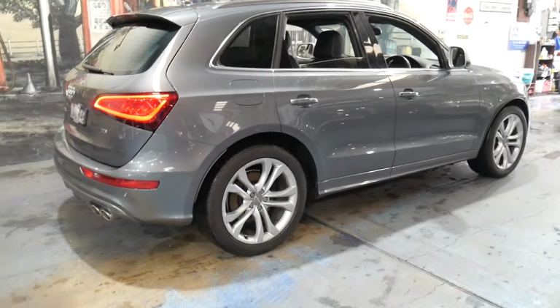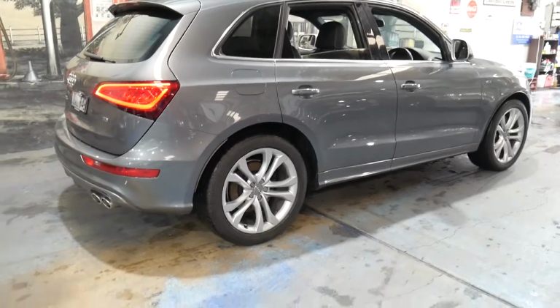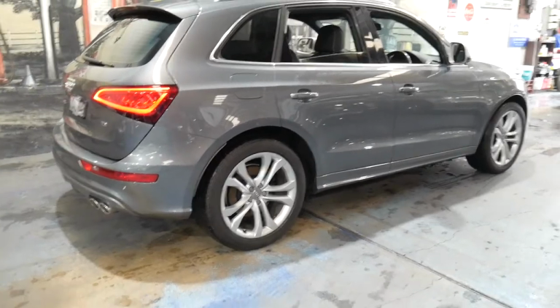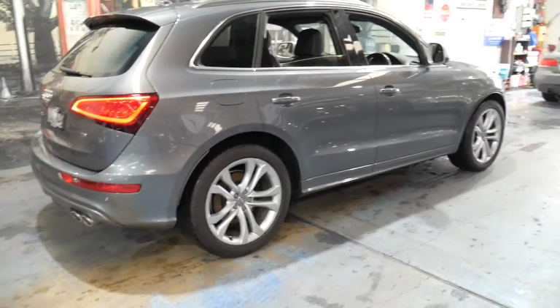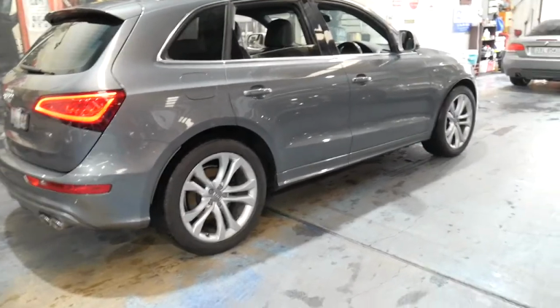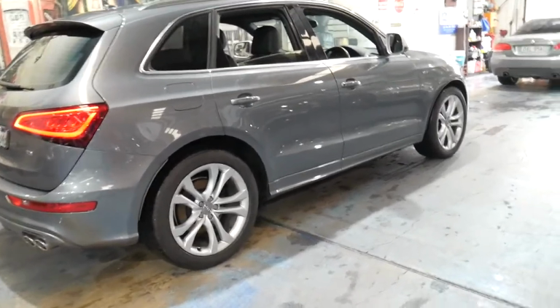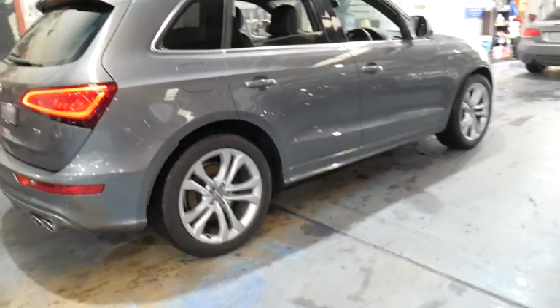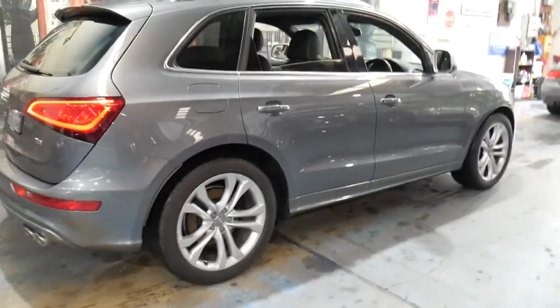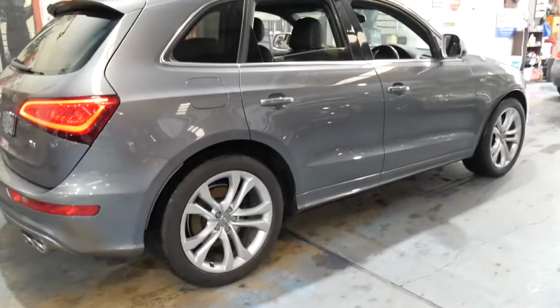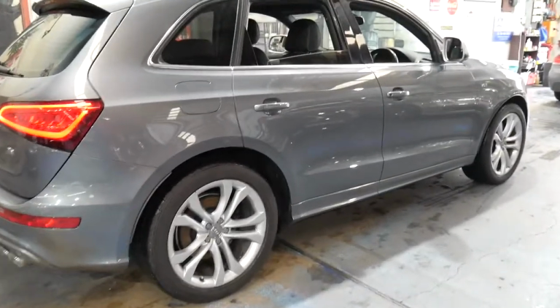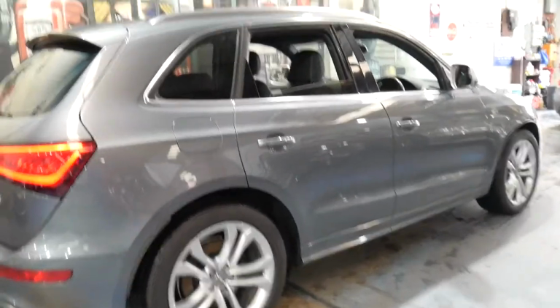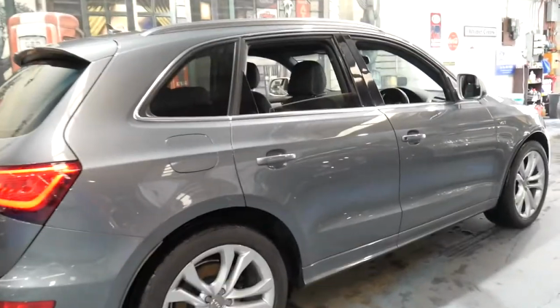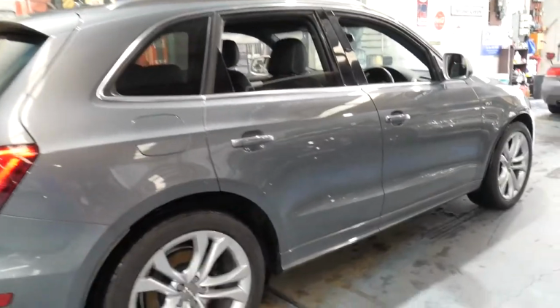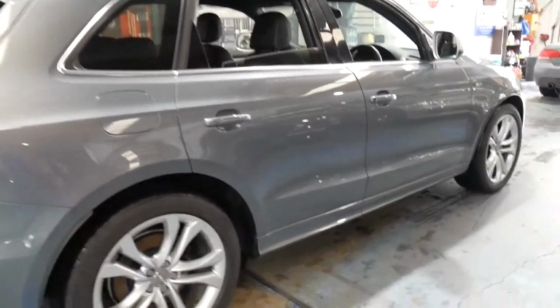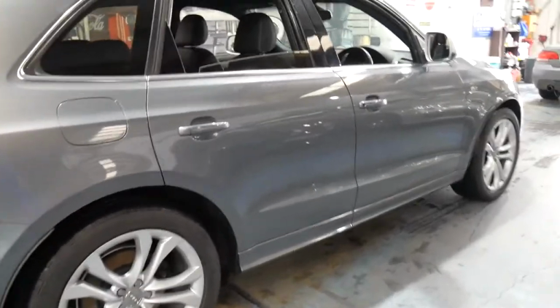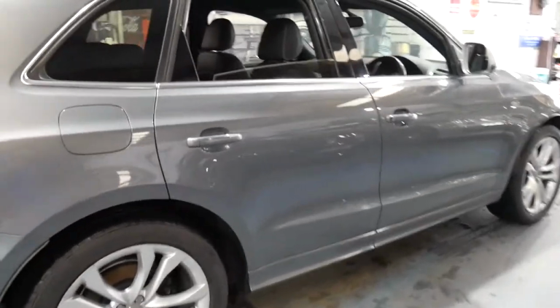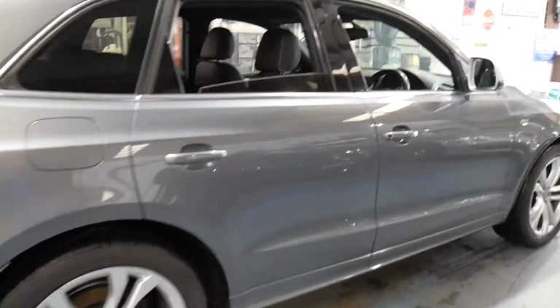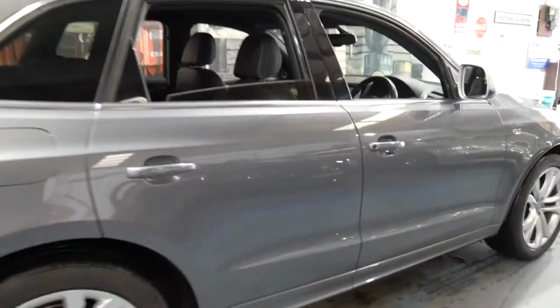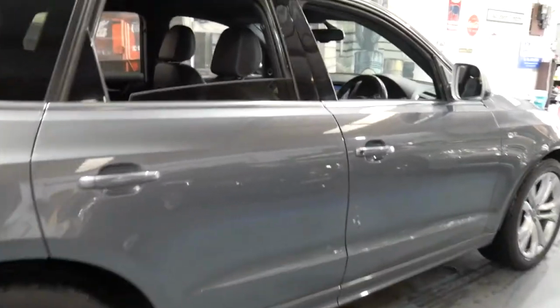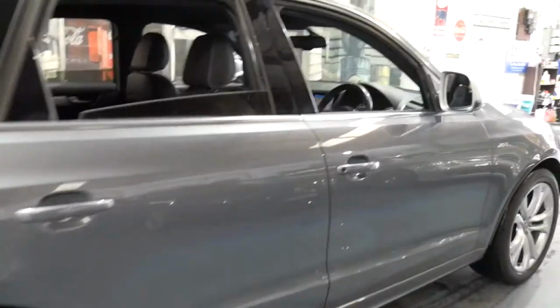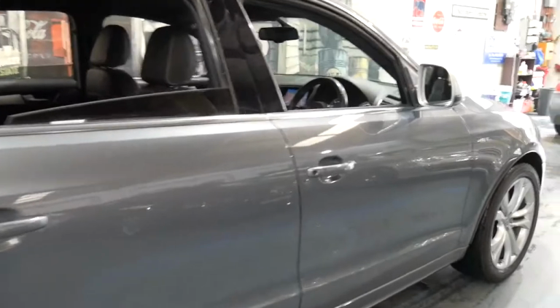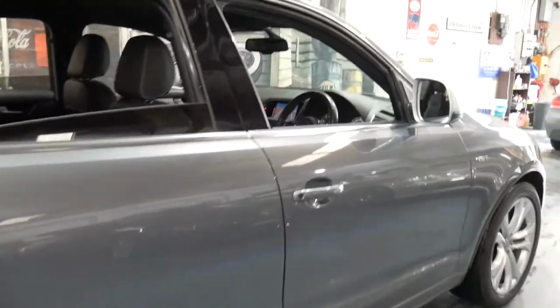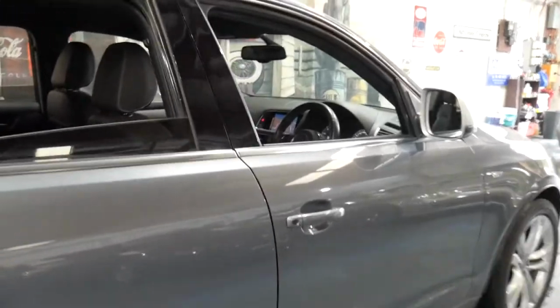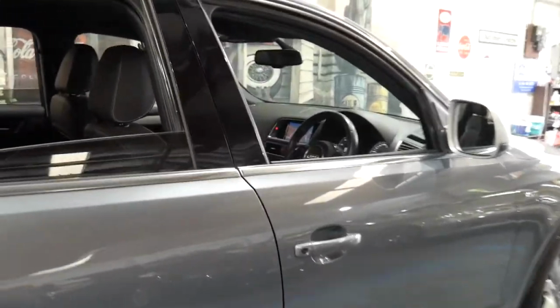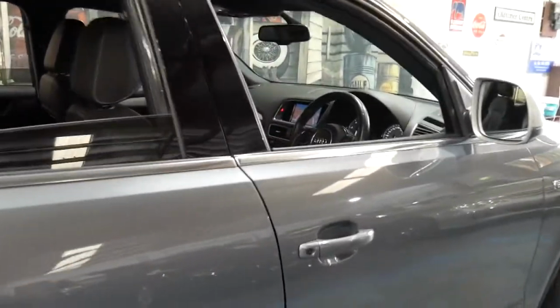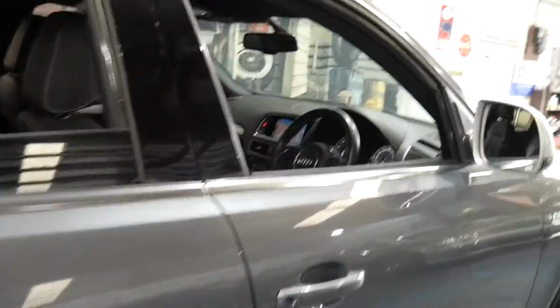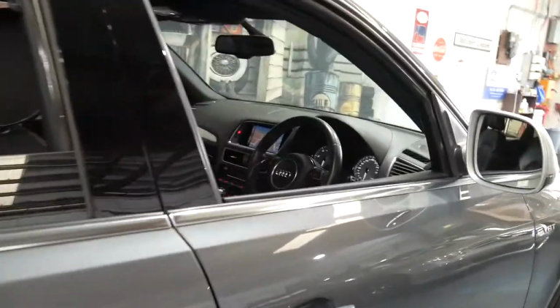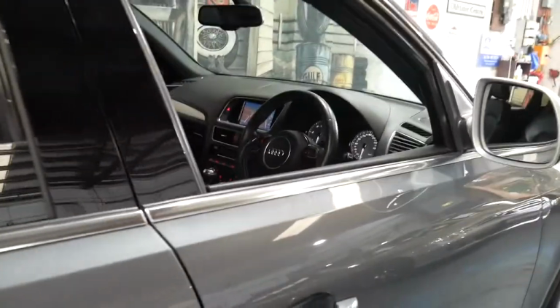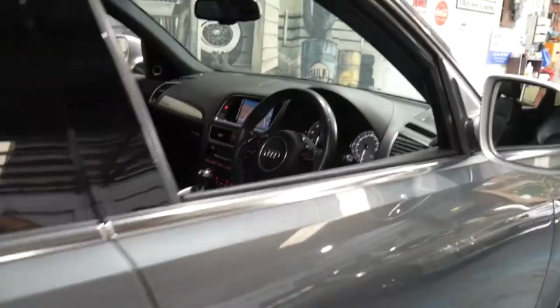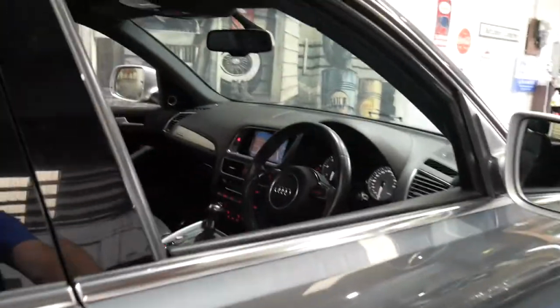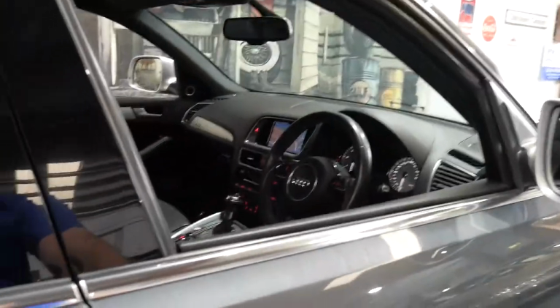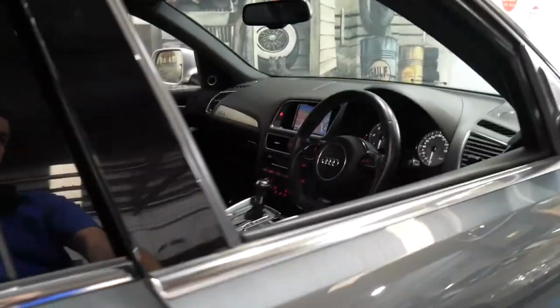Essentially it's the same car as a Porsche Macan S turbo diesel at a fraction of the price.